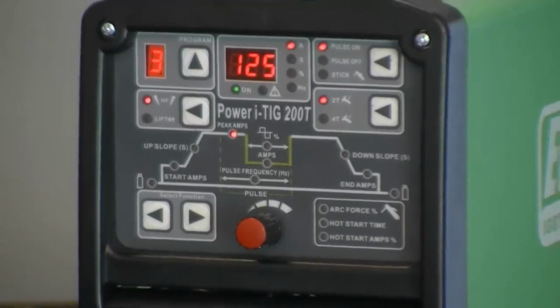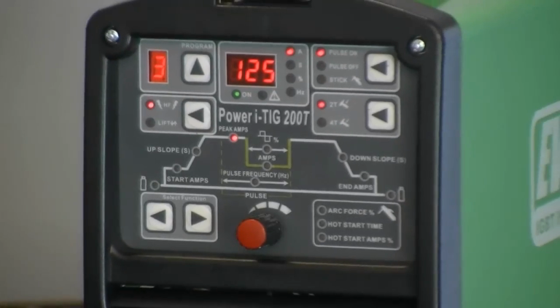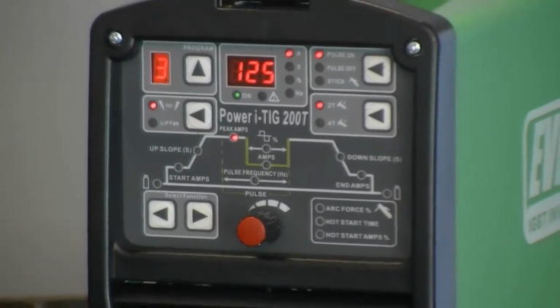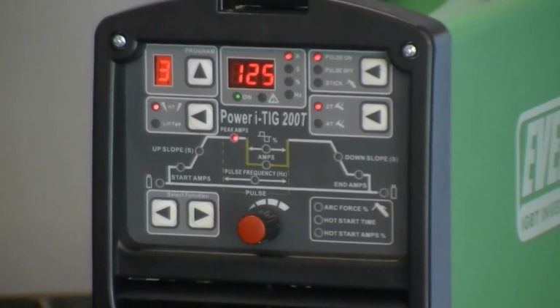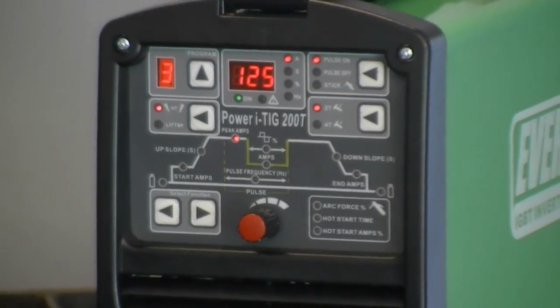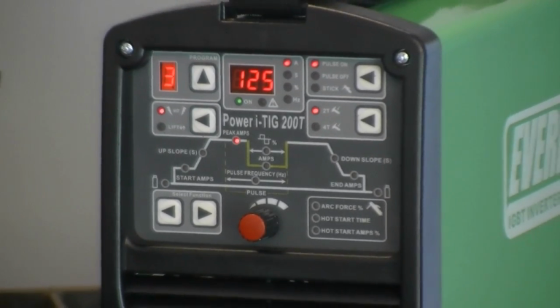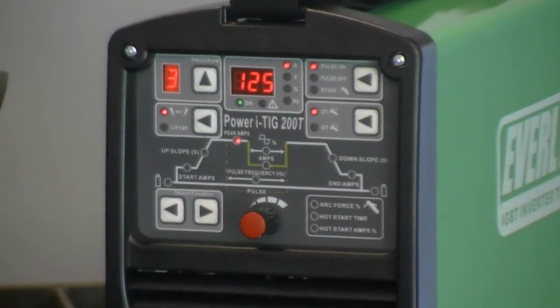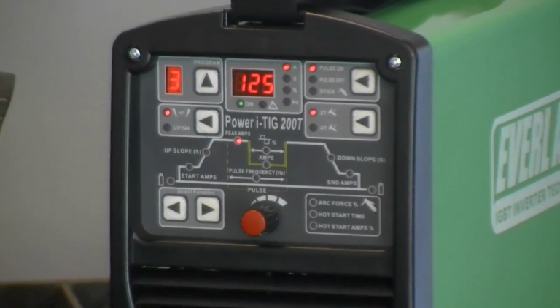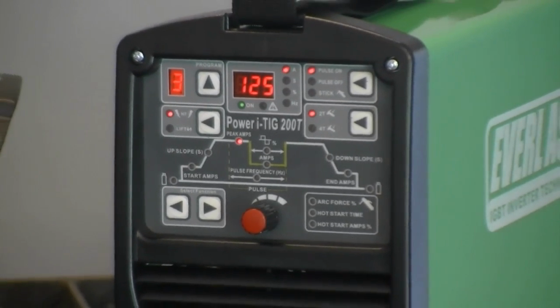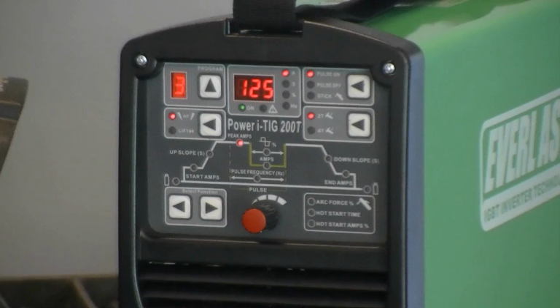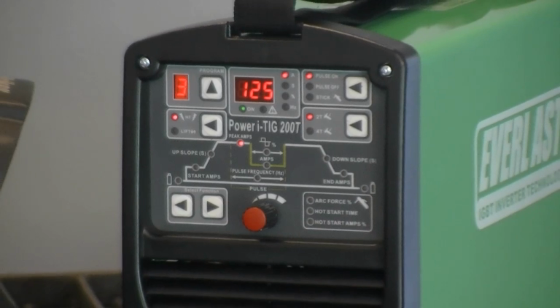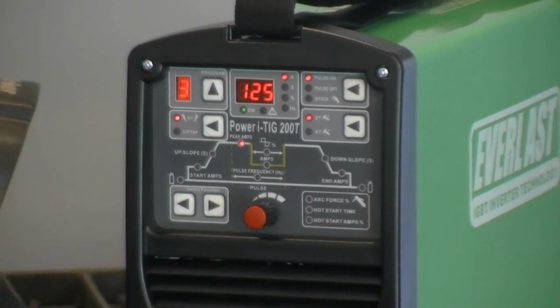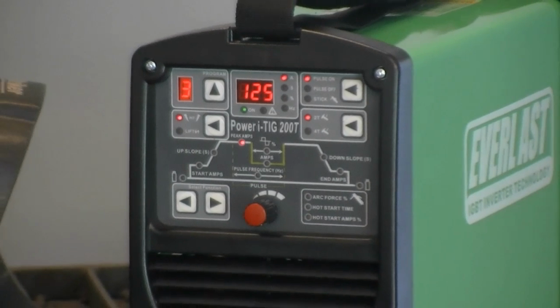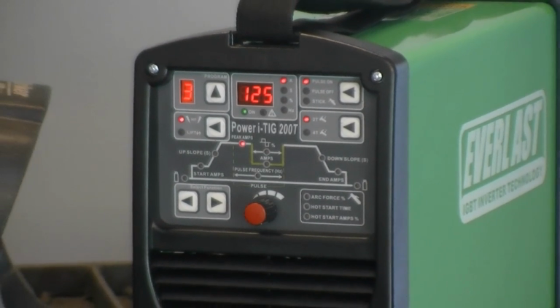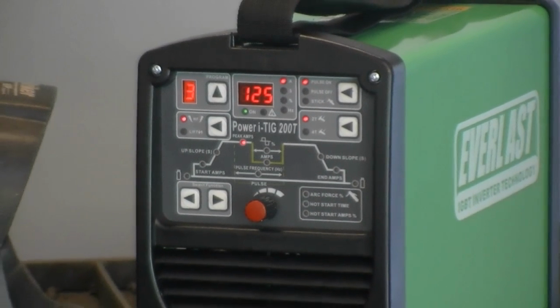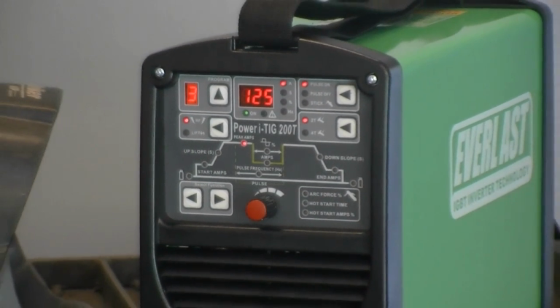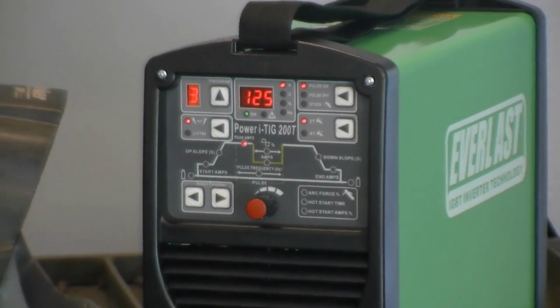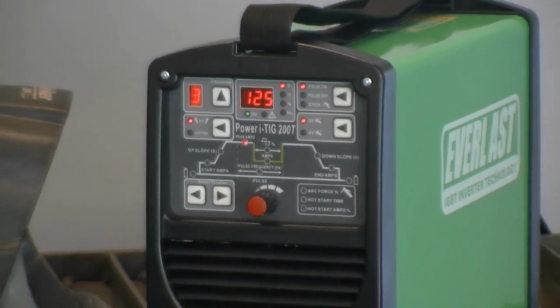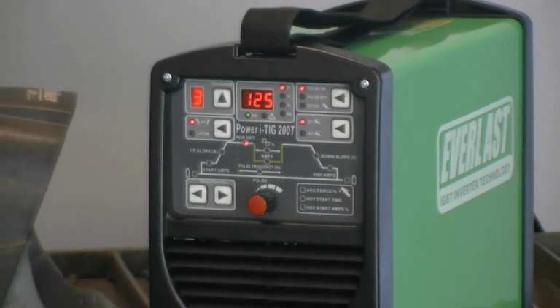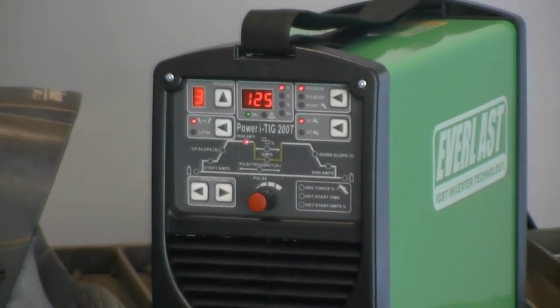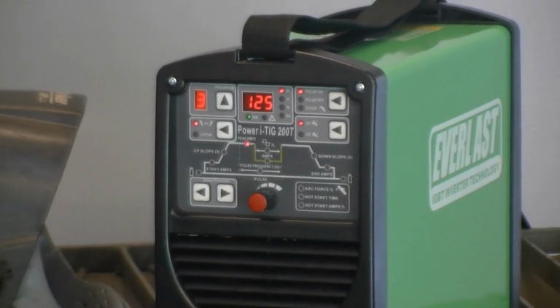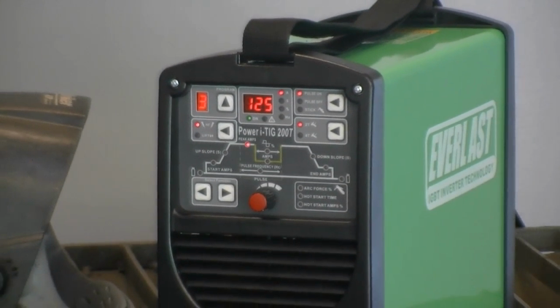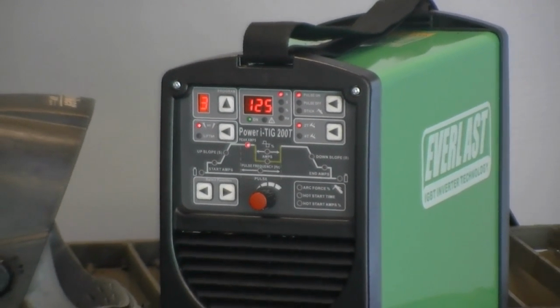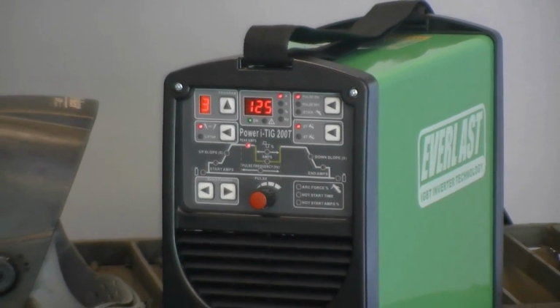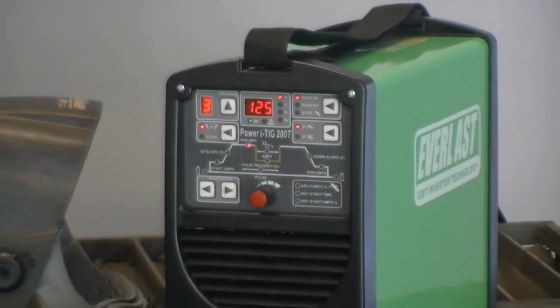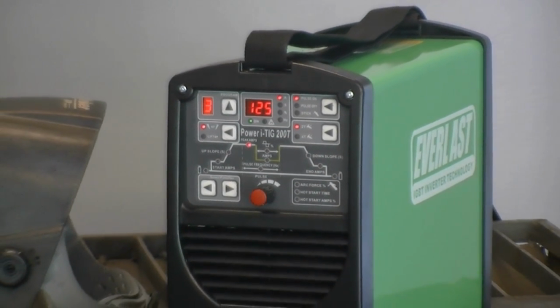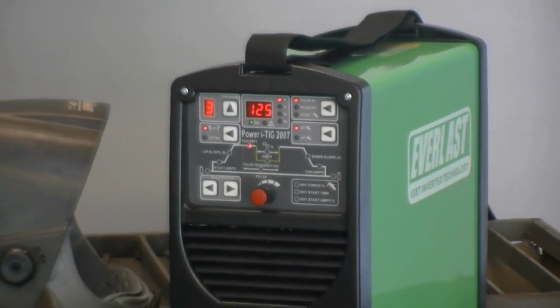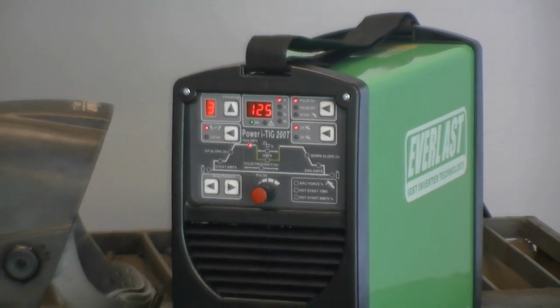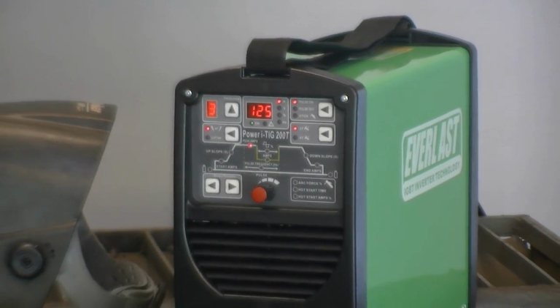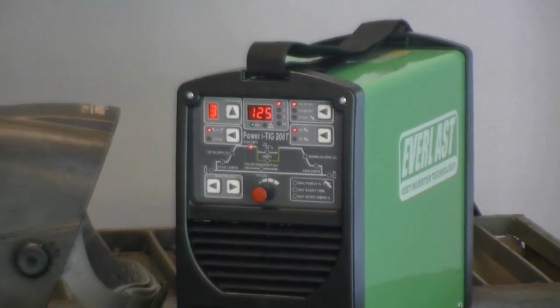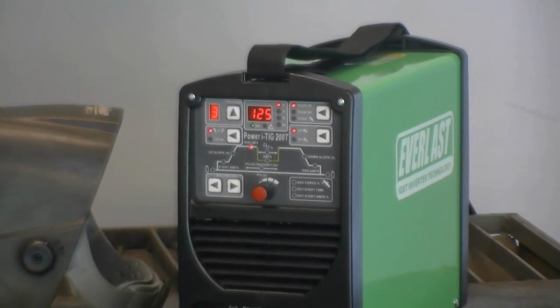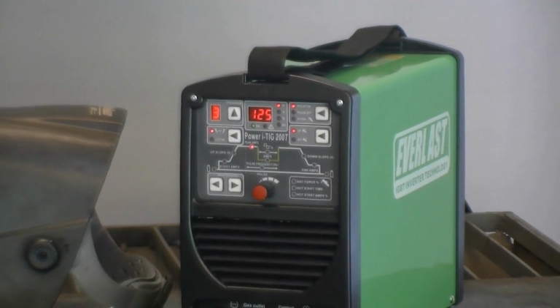Welcome to the Everlast Power iTig 200T tutorial. This video will demonstrate the basic features and setup of the welder.